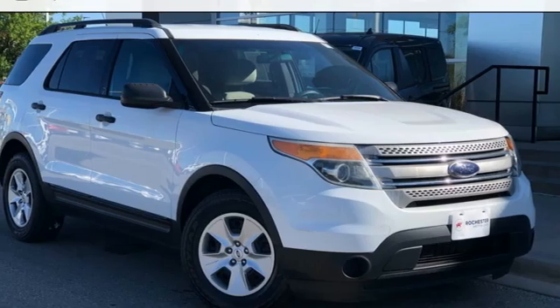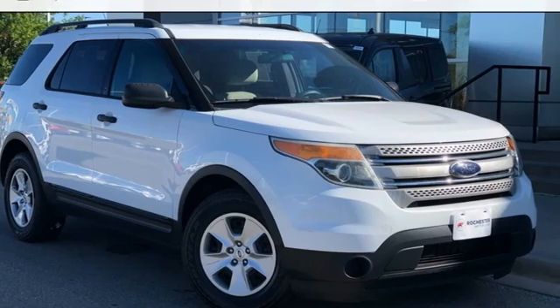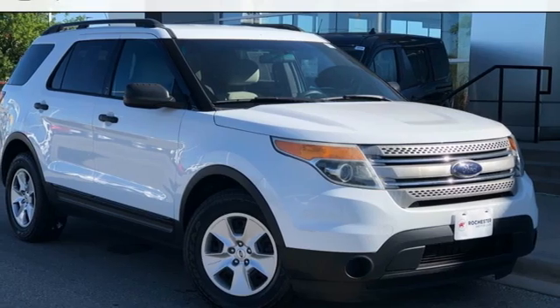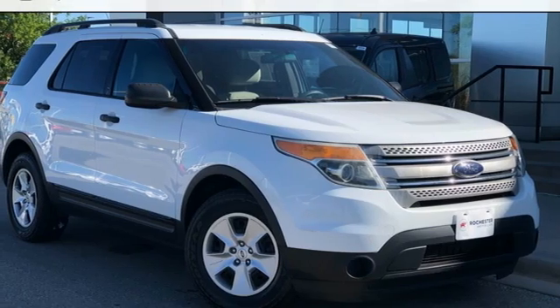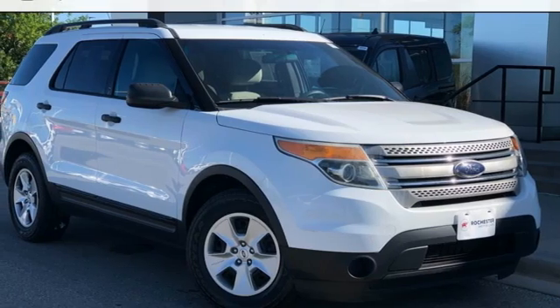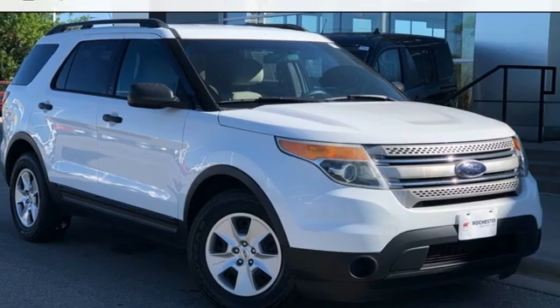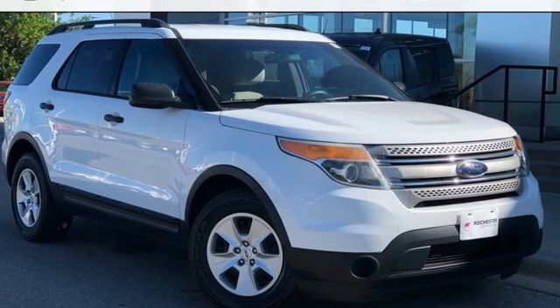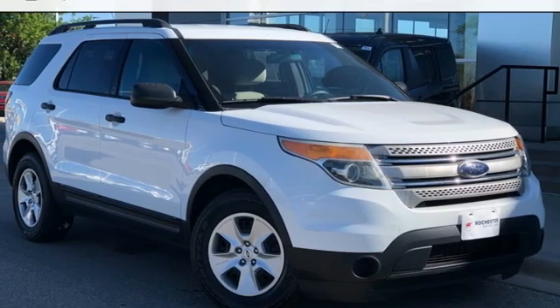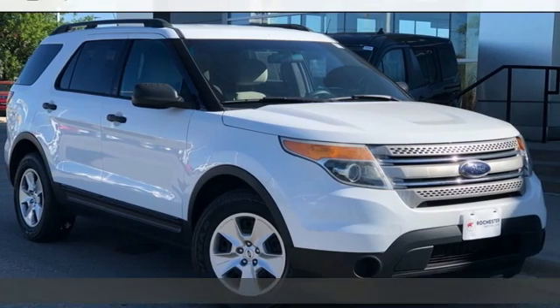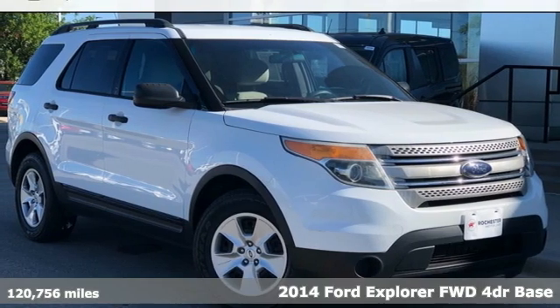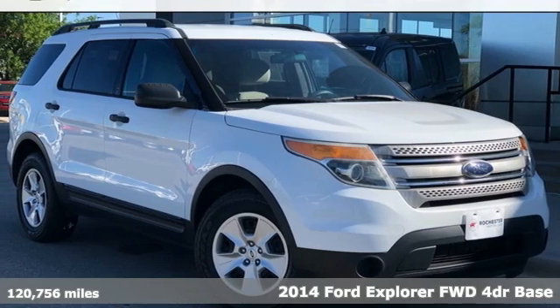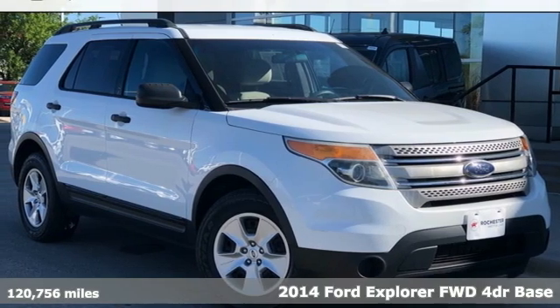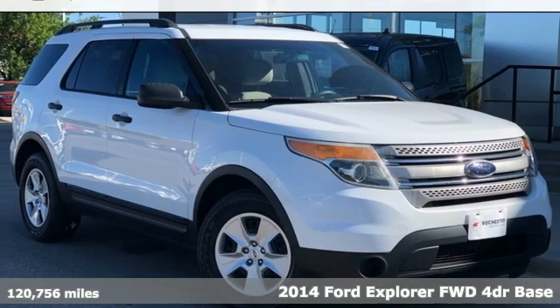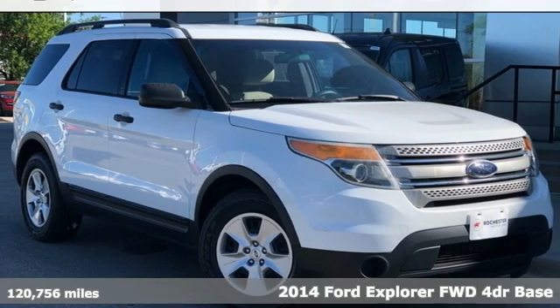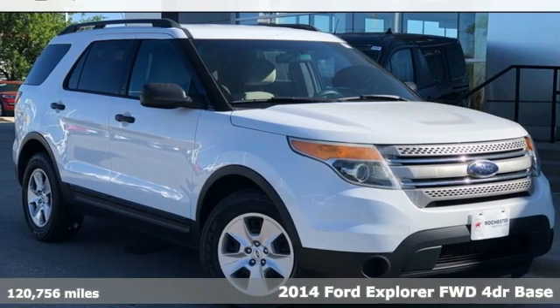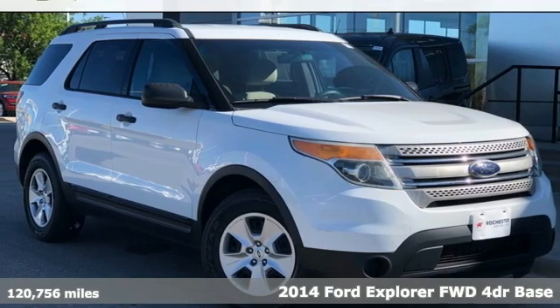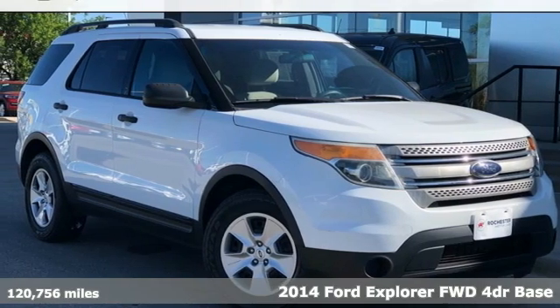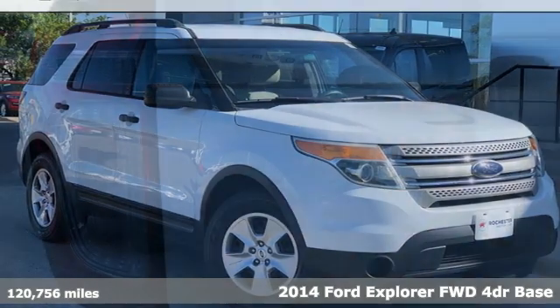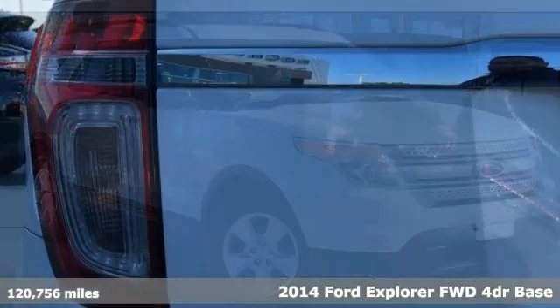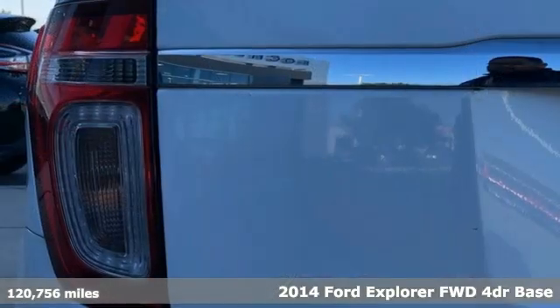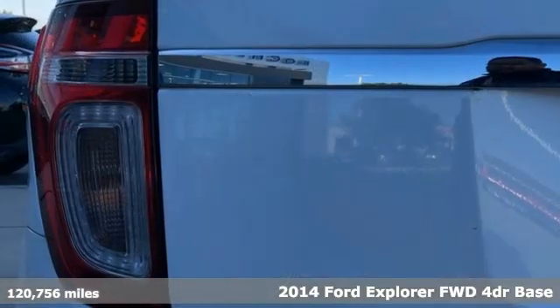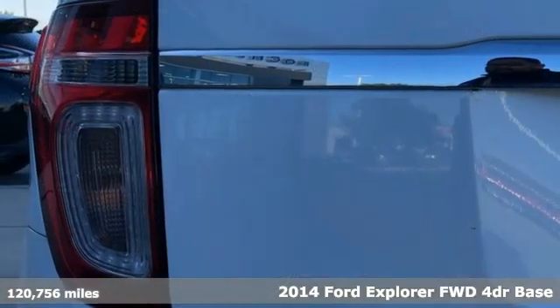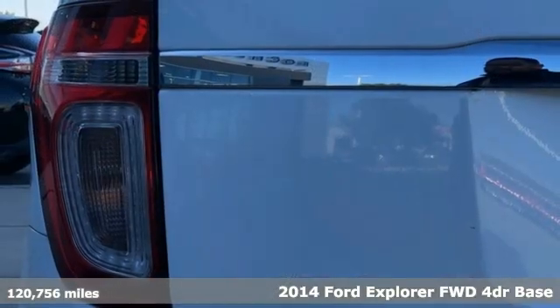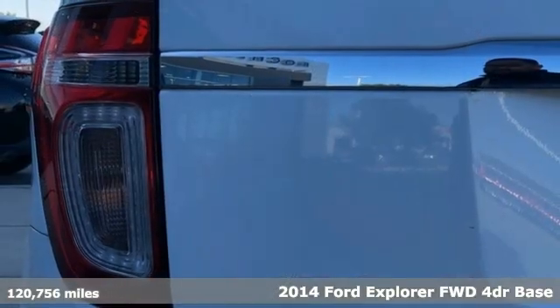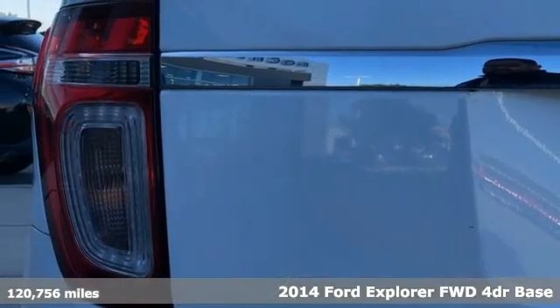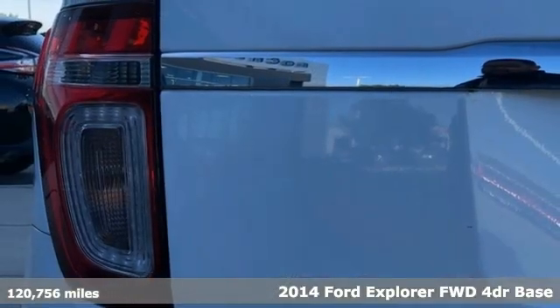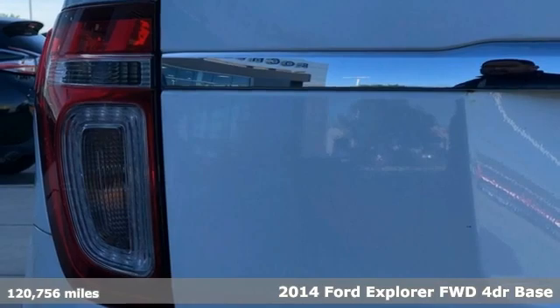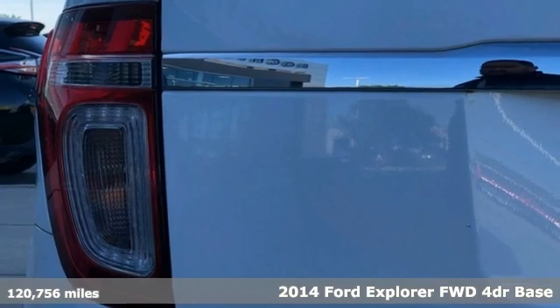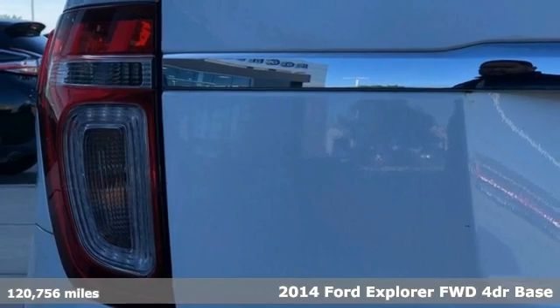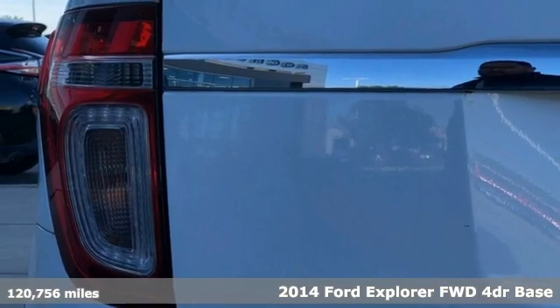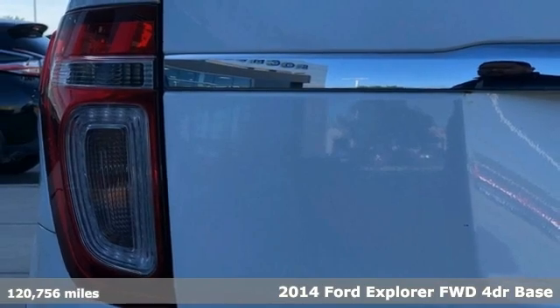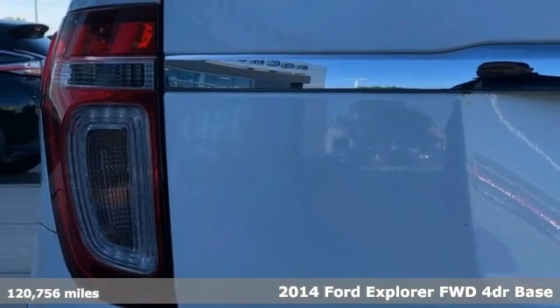It's a 2014 Ford Explorer. Built on tradition, built to last. Ford.